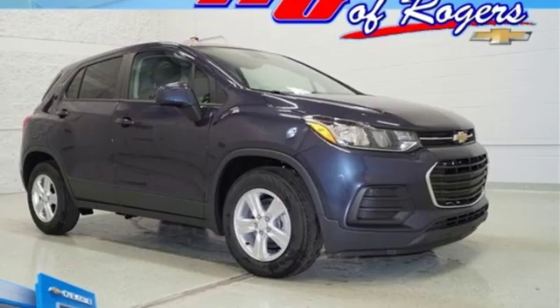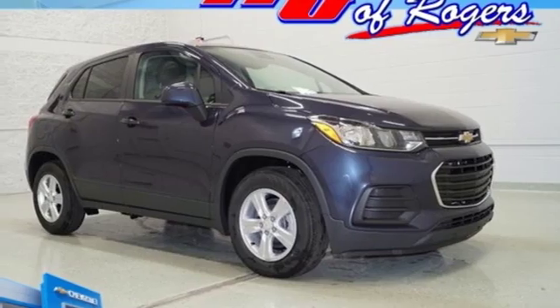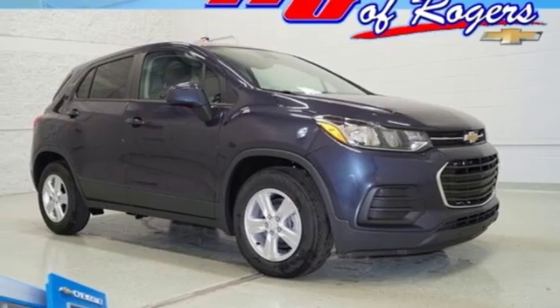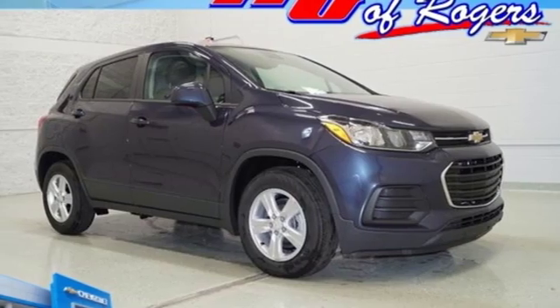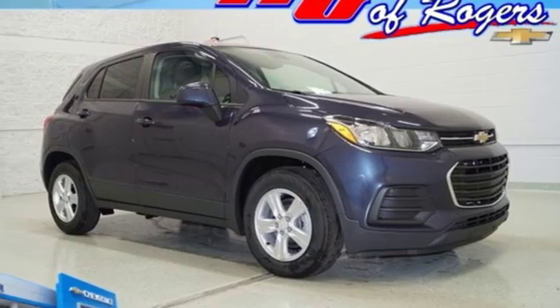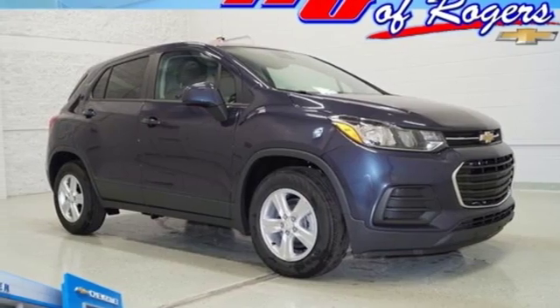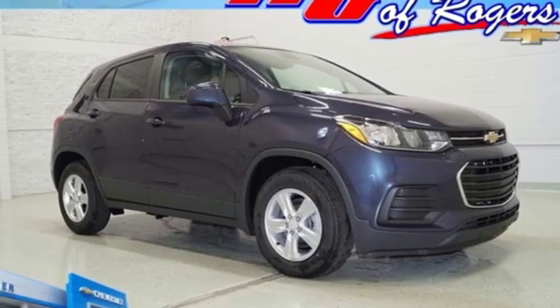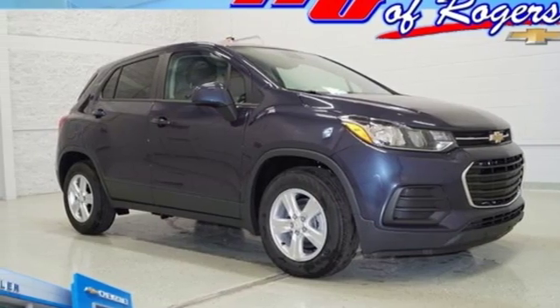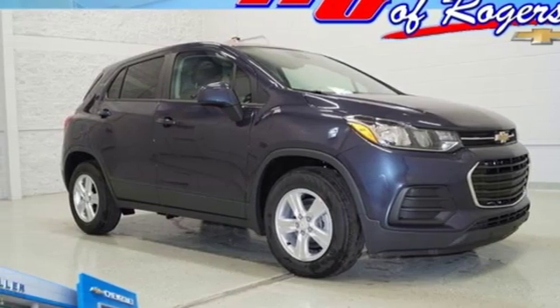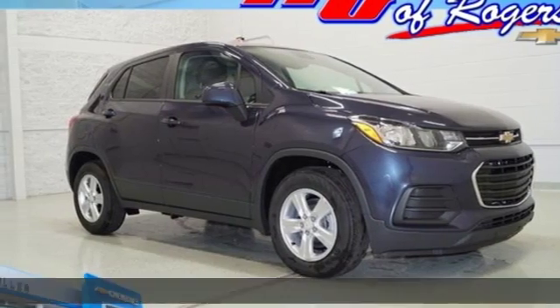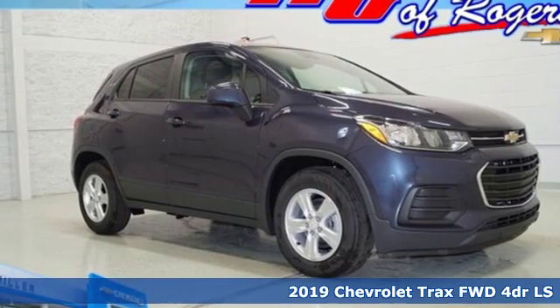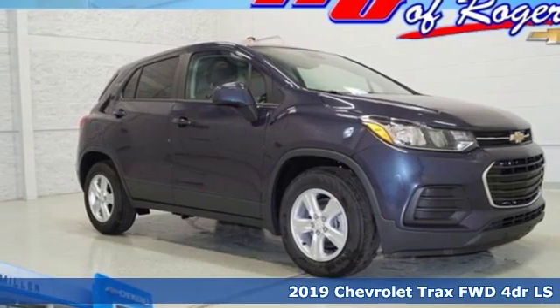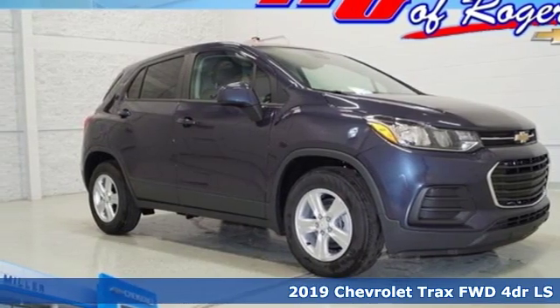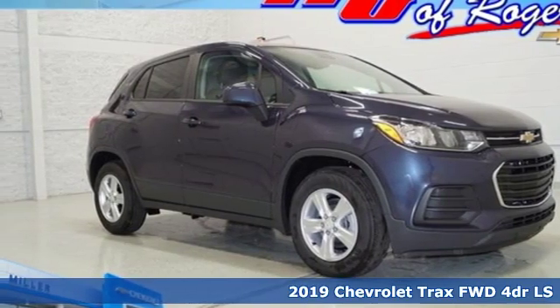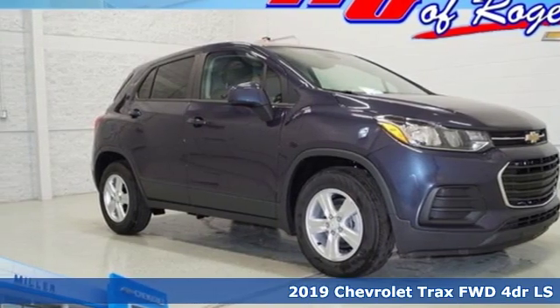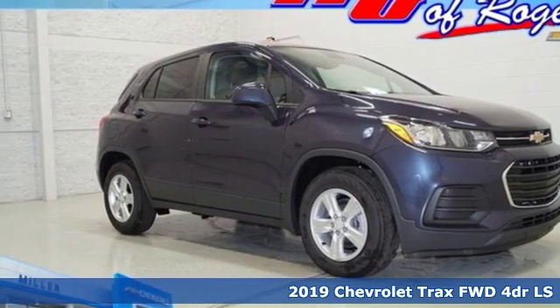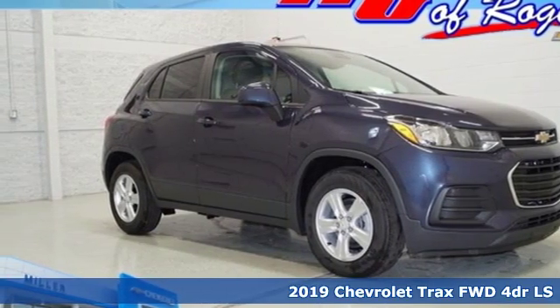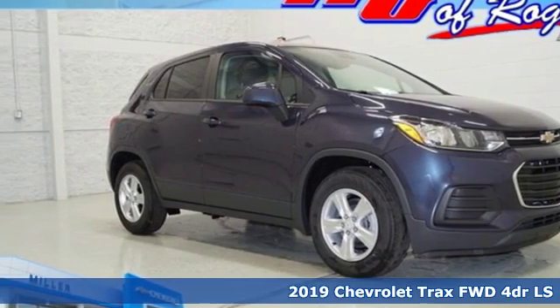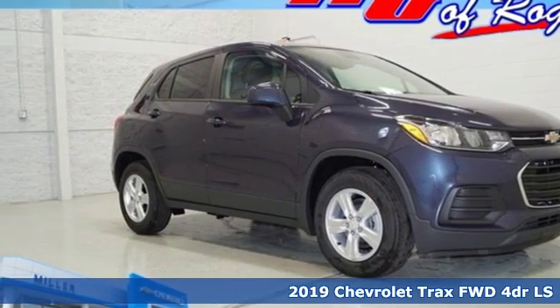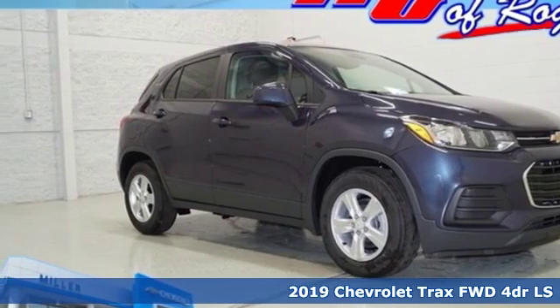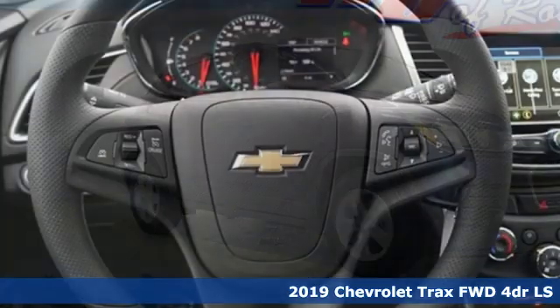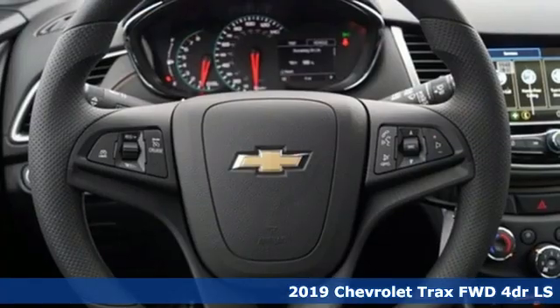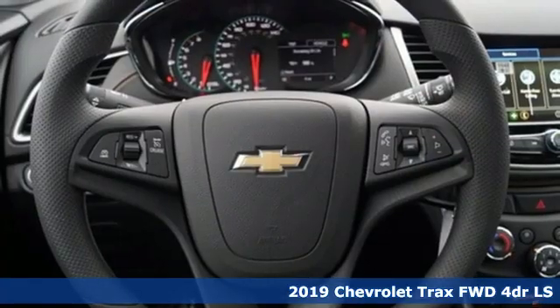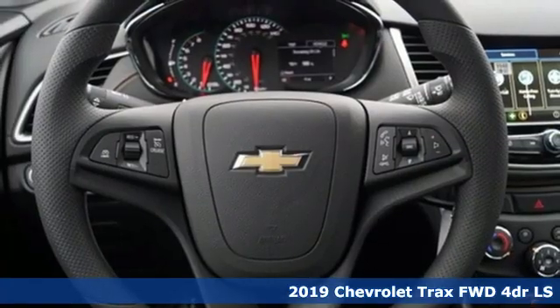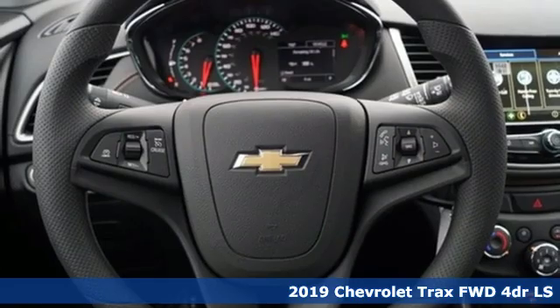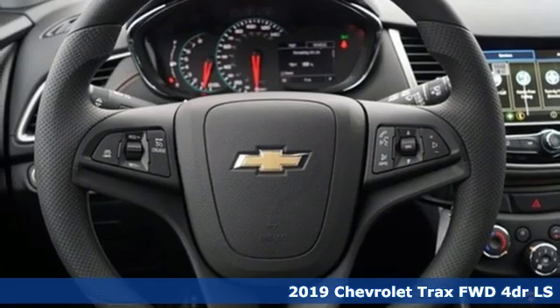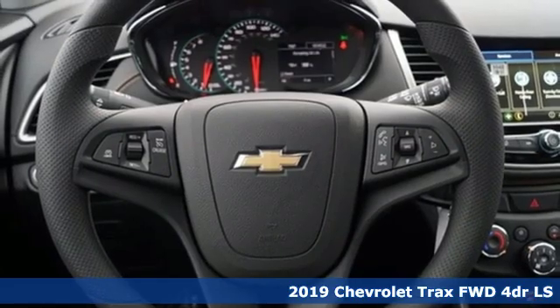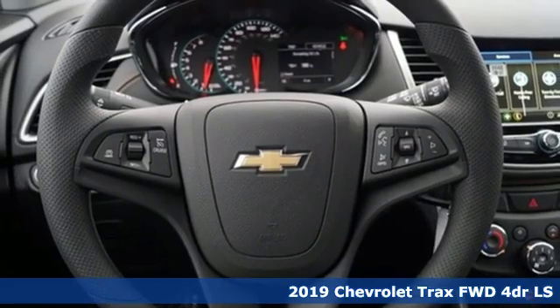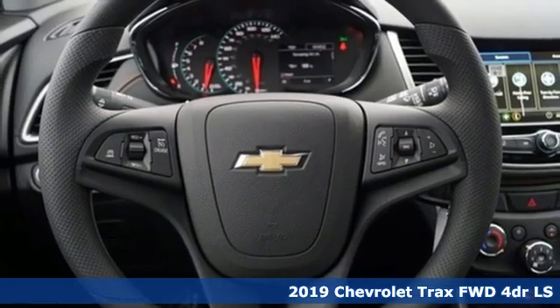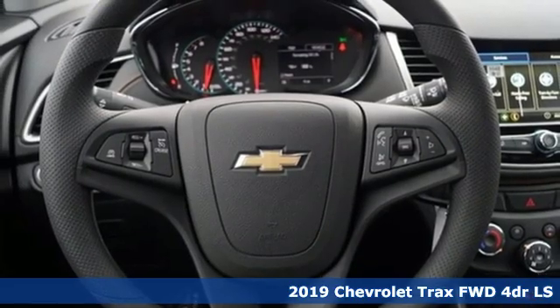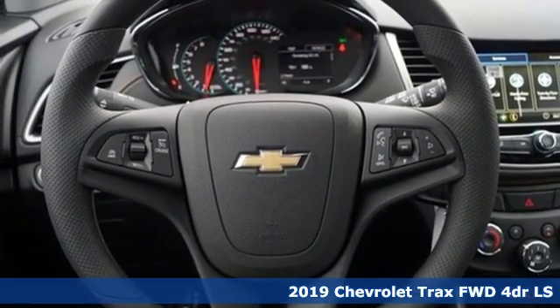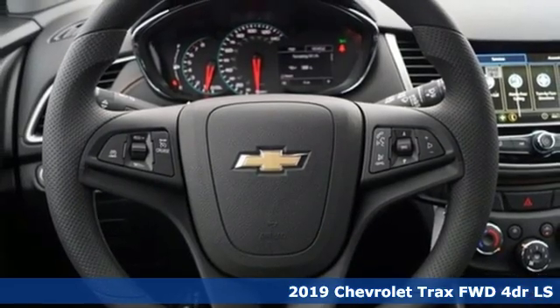It's a new 2019 Chevrolet Trax. Performance, value, durability — Chevy.